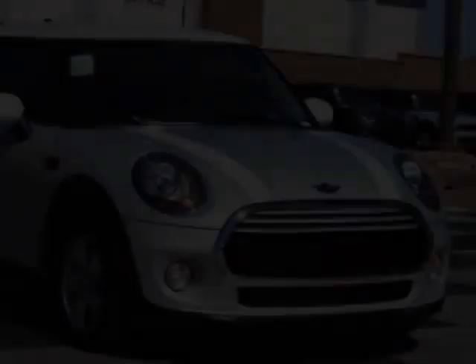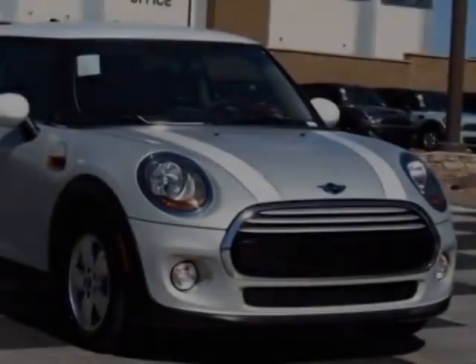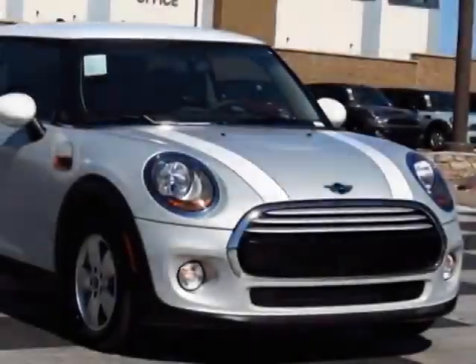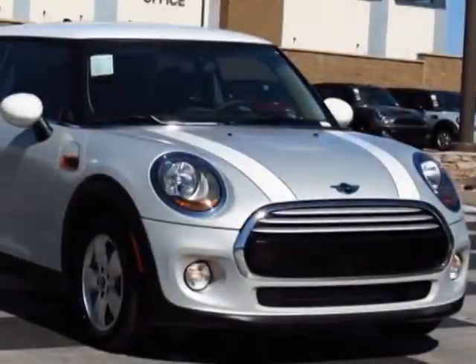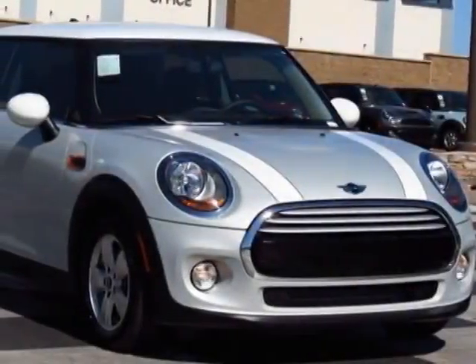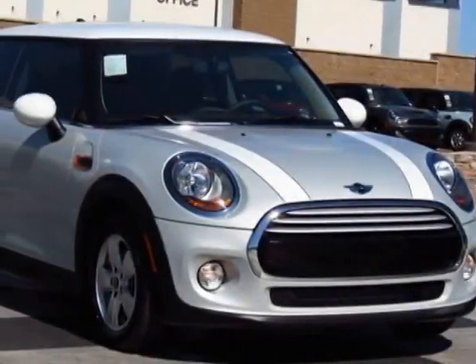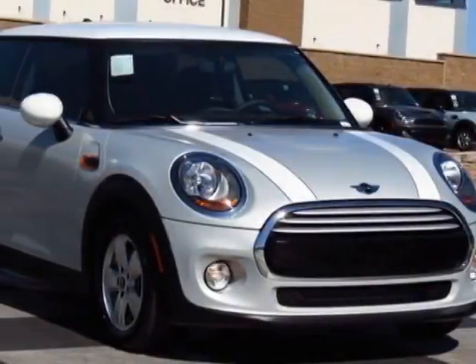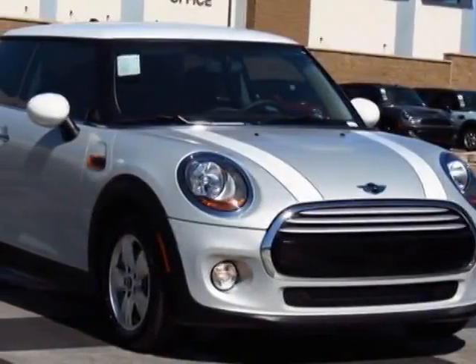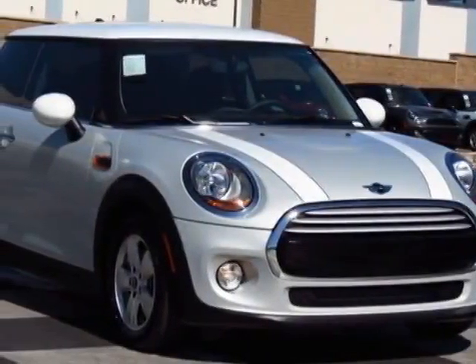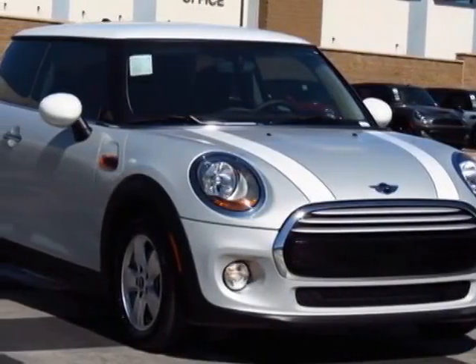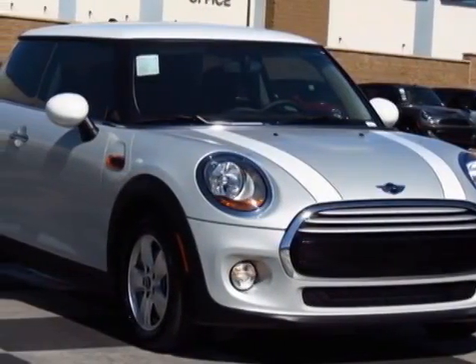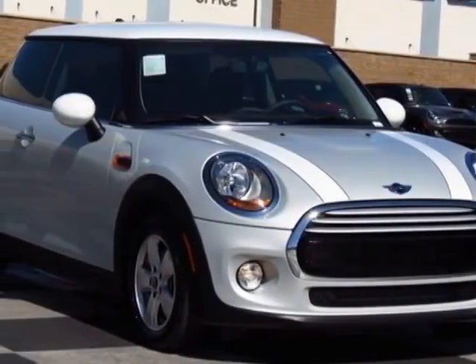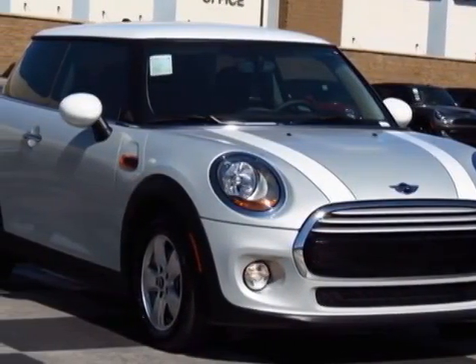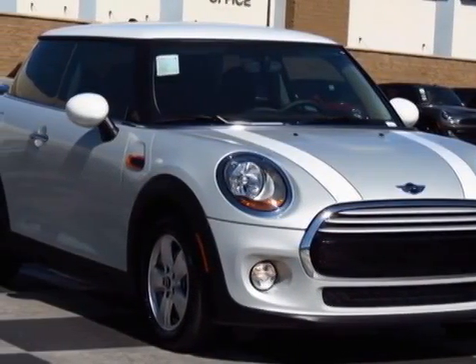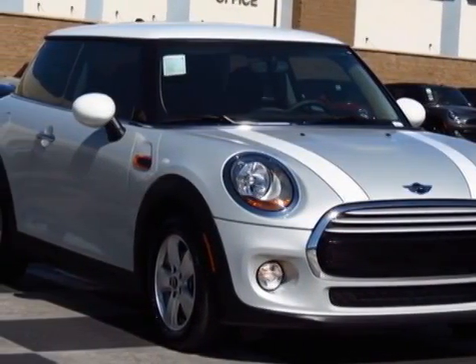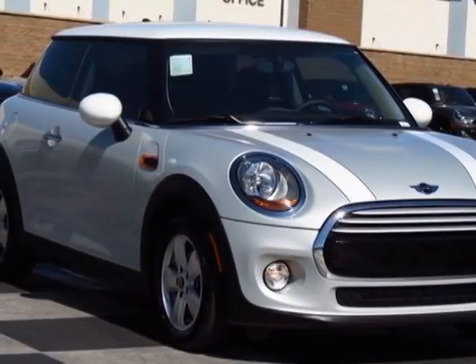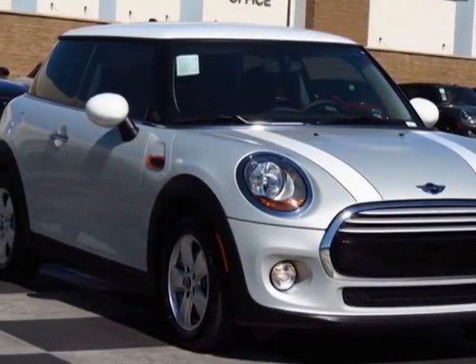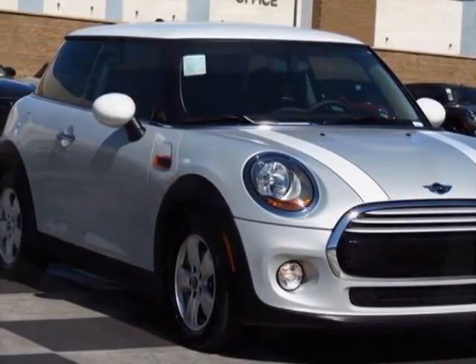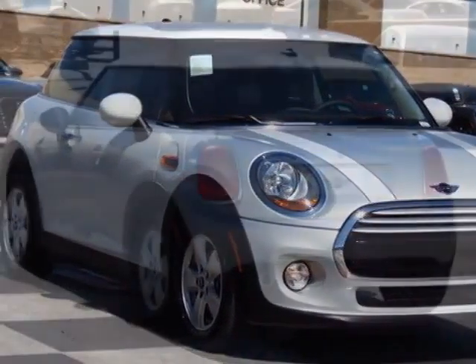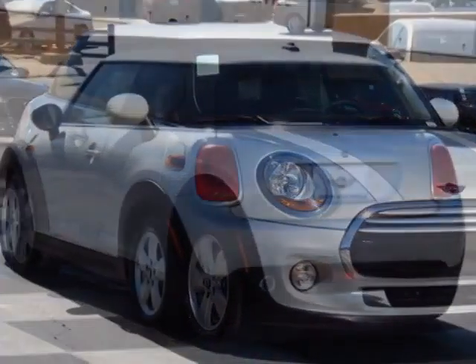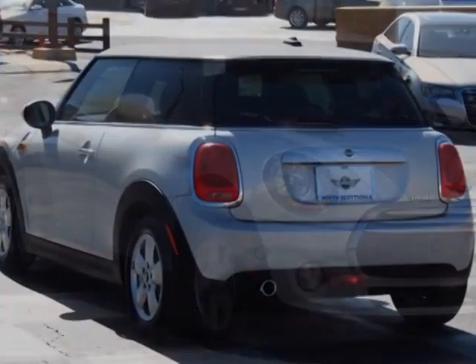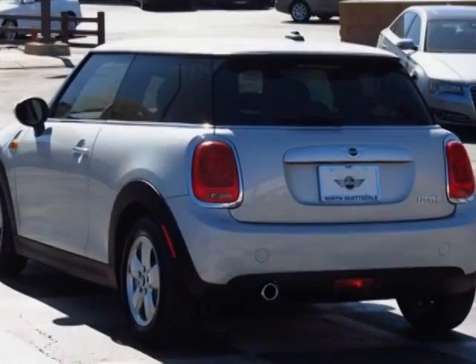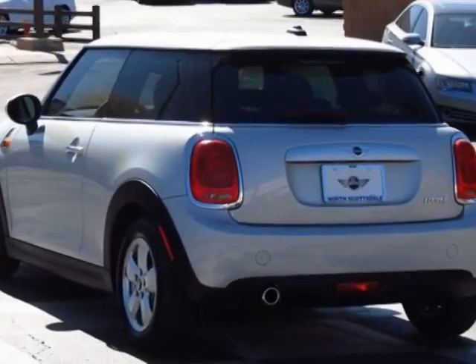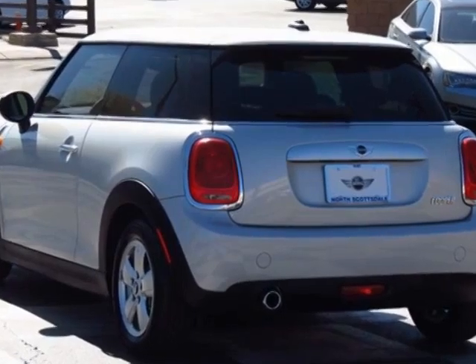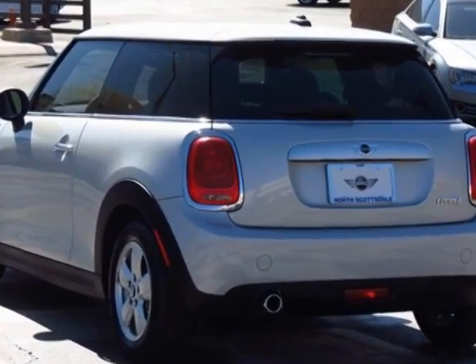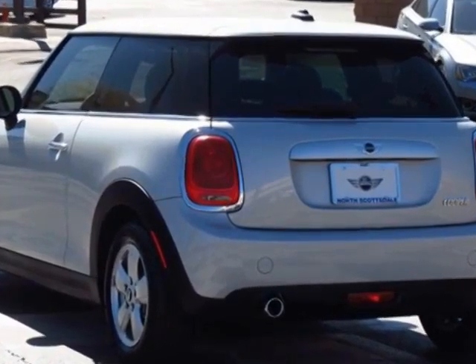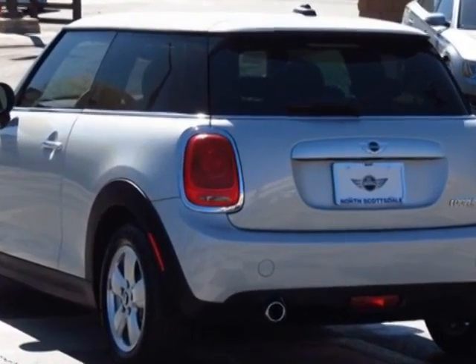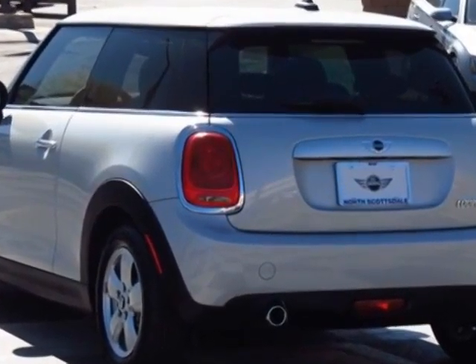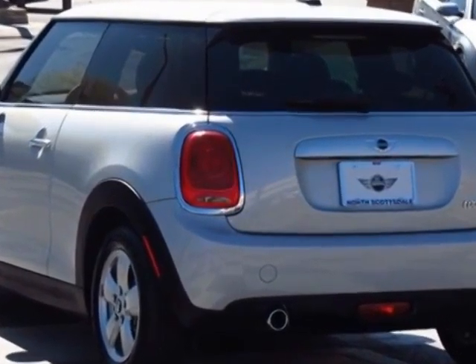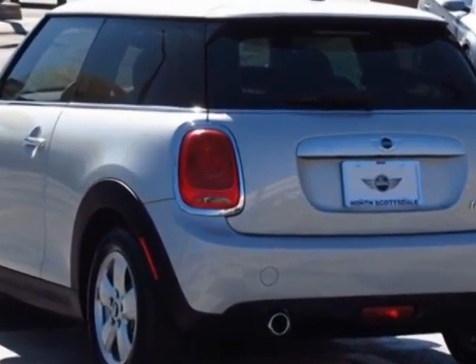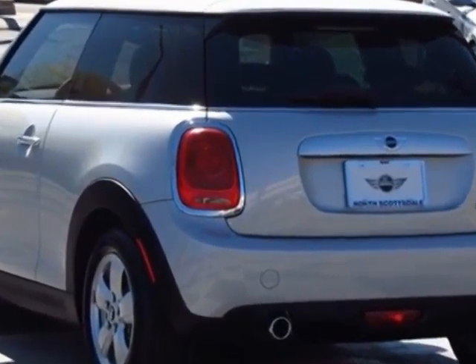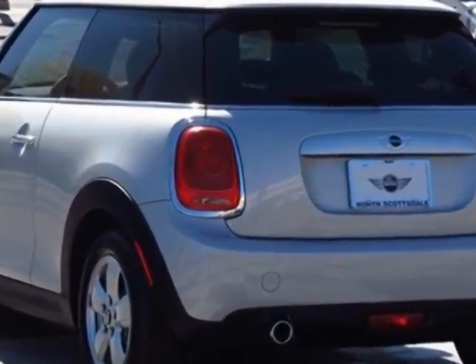Come take a look at this new 2014 Mini Cooper Hardtop. For your protection, this vehicle has a full factory warranty.